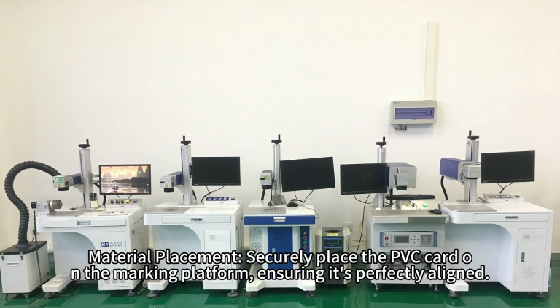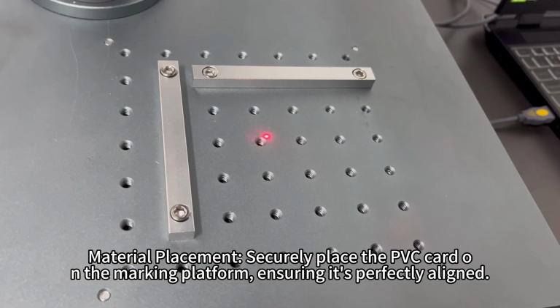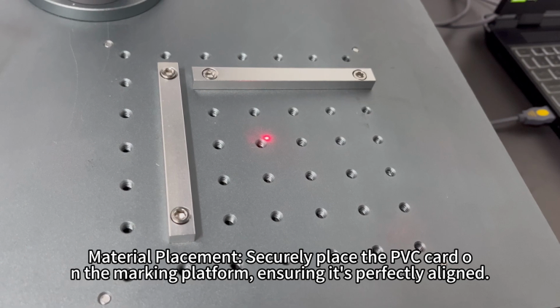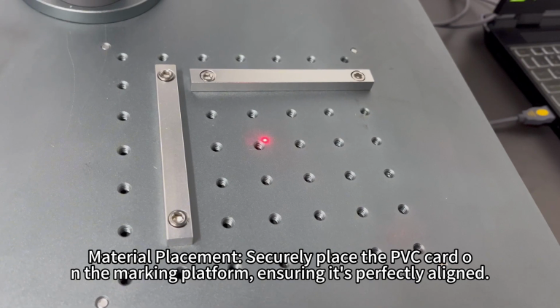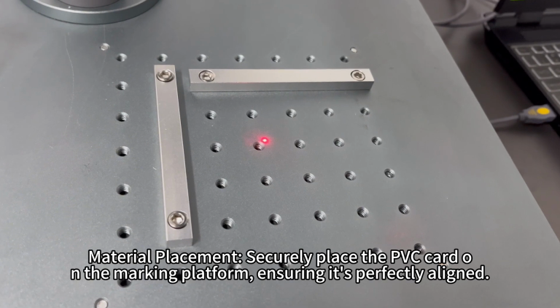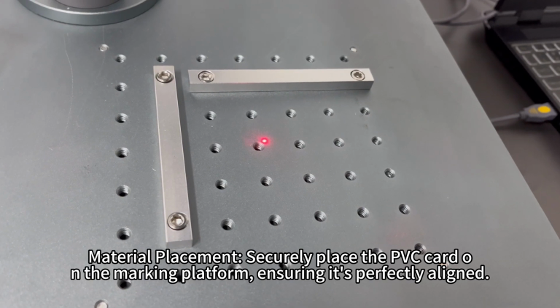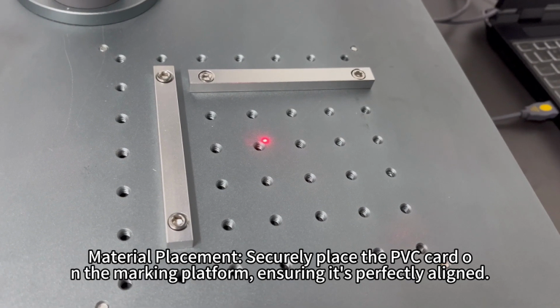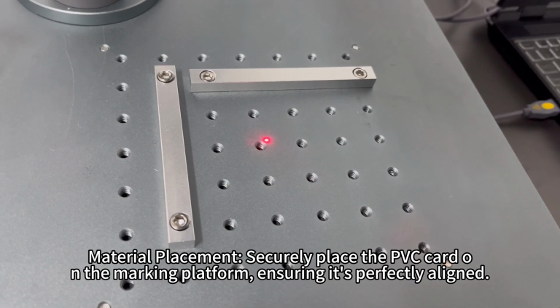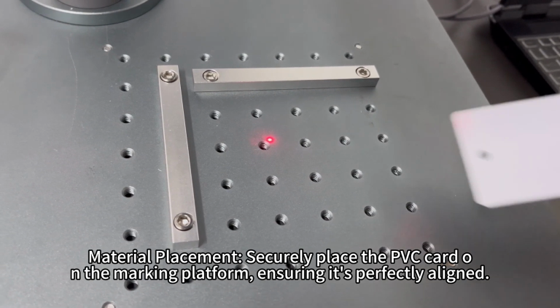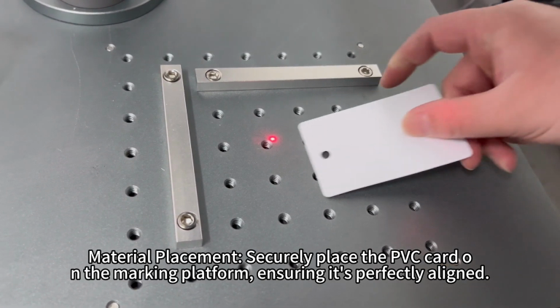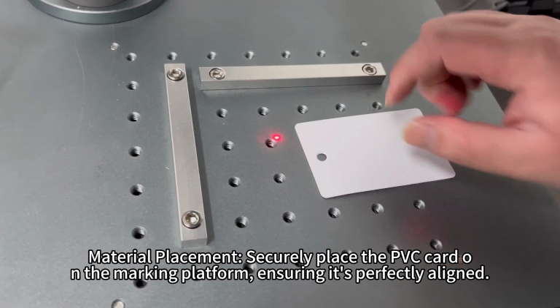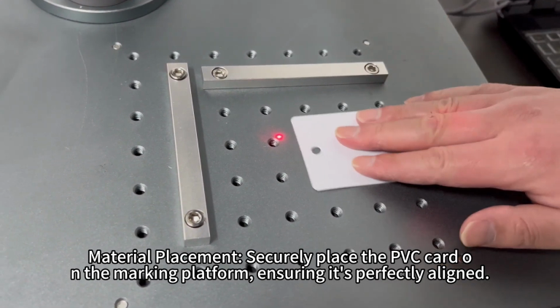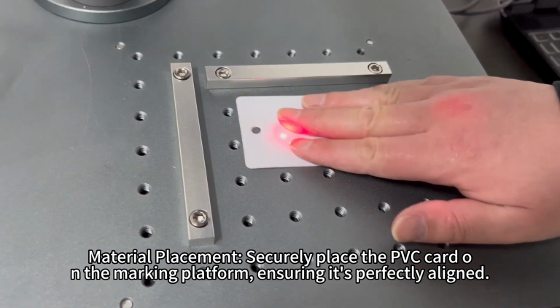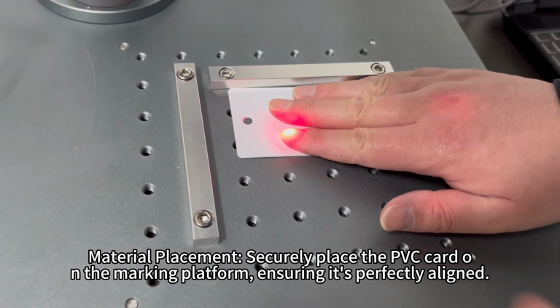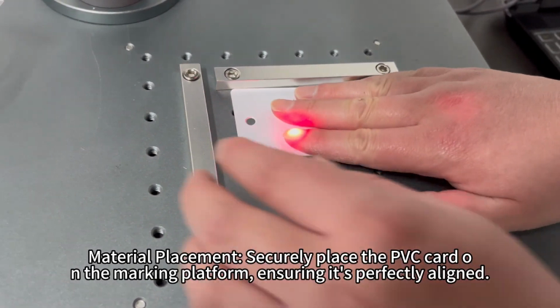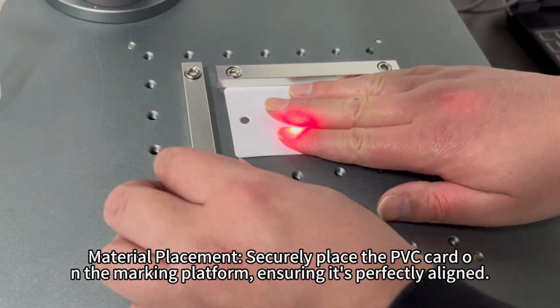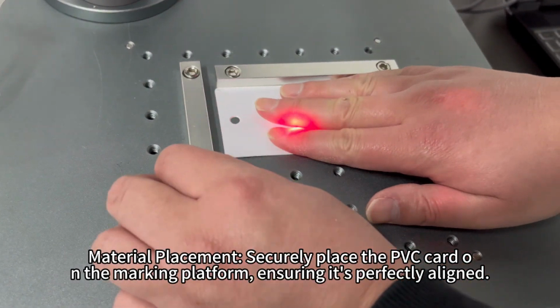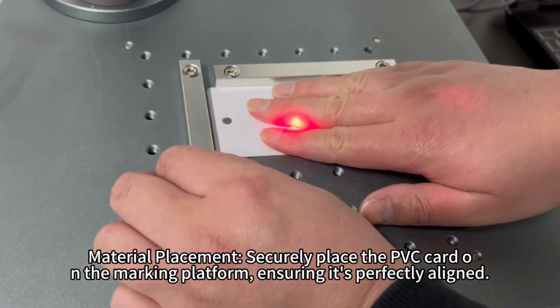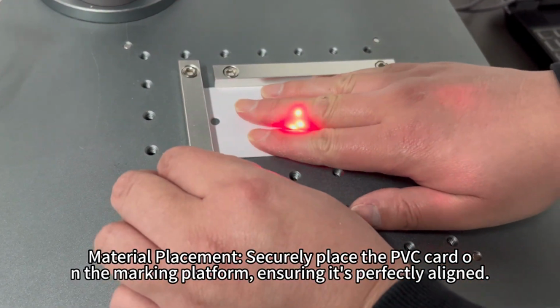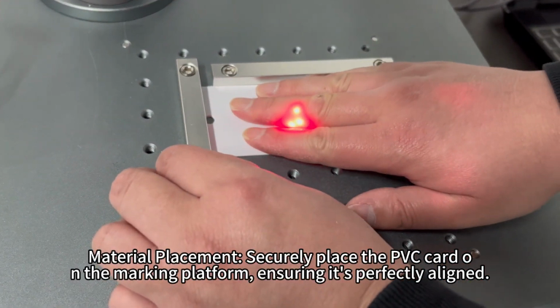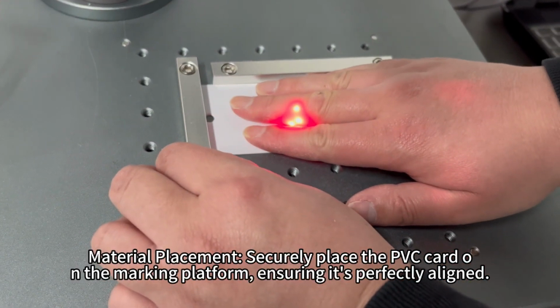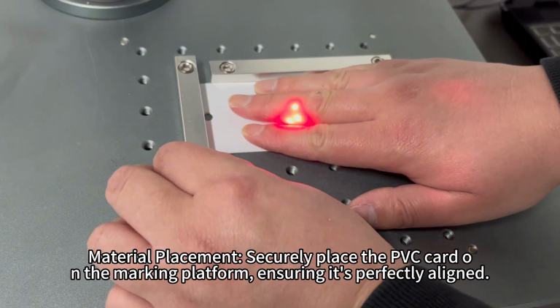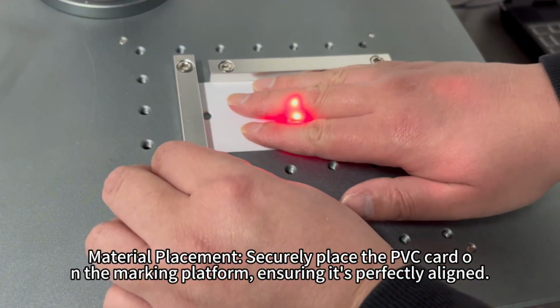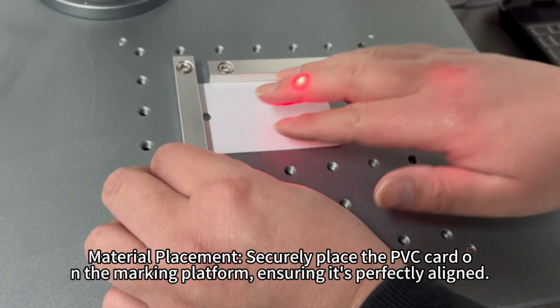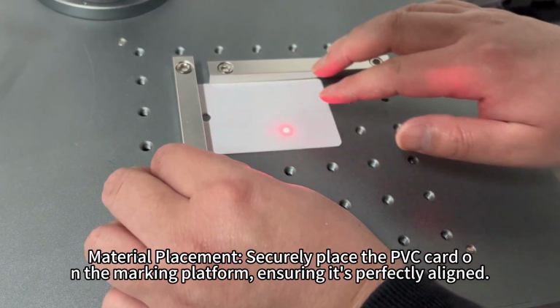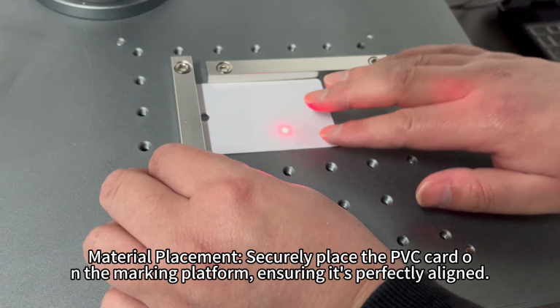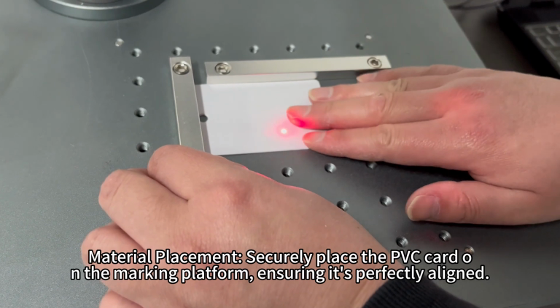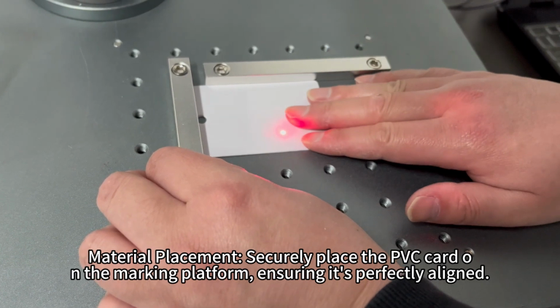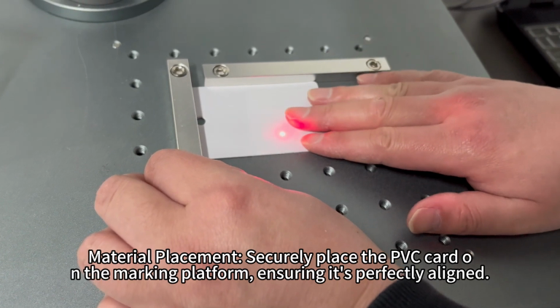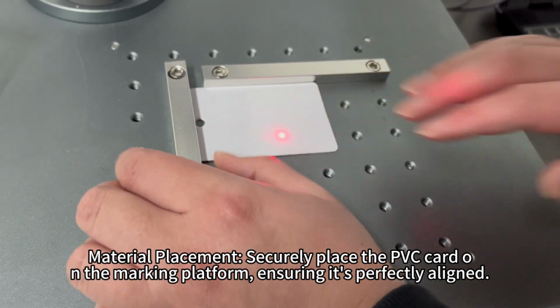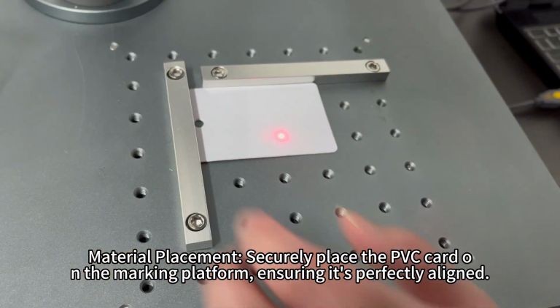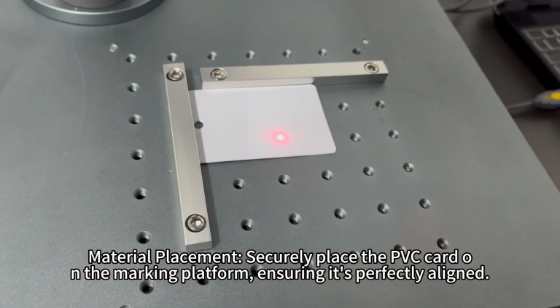Material placement: securely place the PVC card on the marking platform, ensuring it's perfectly aligned.